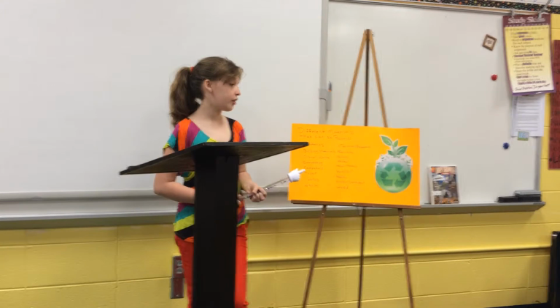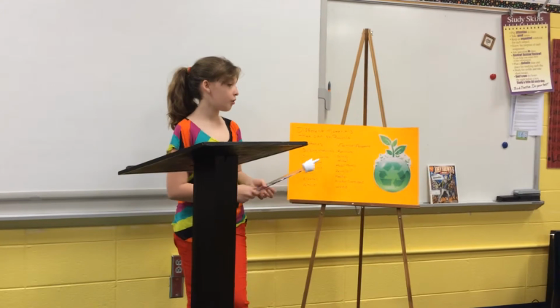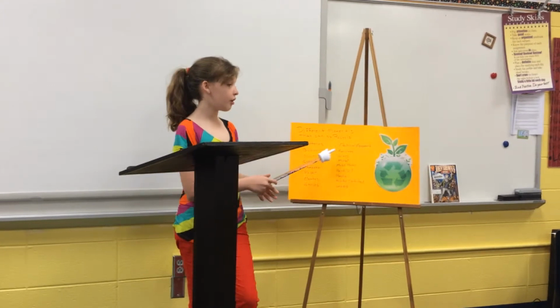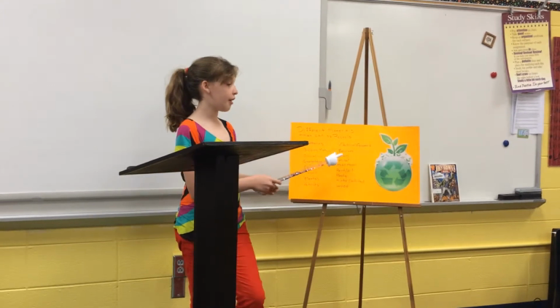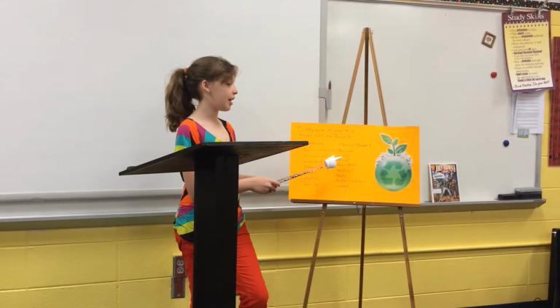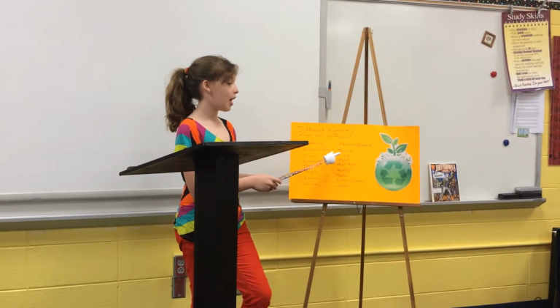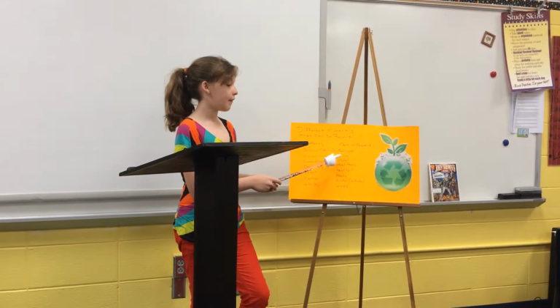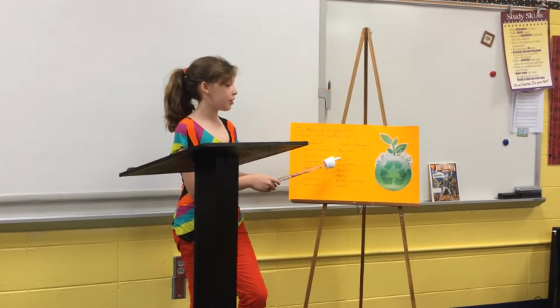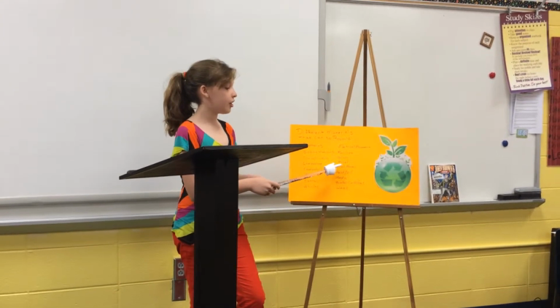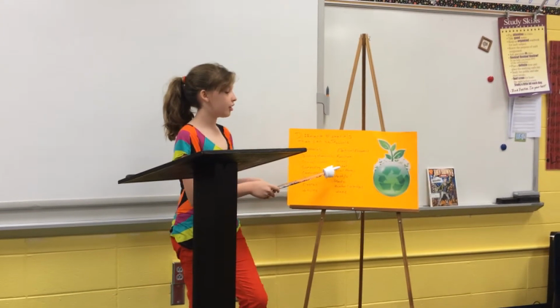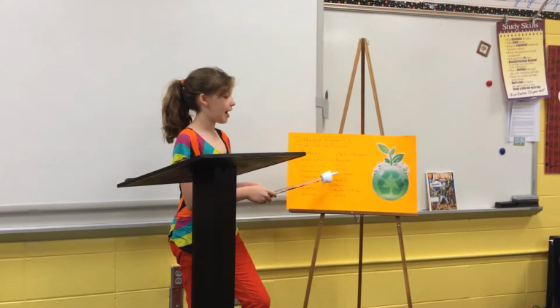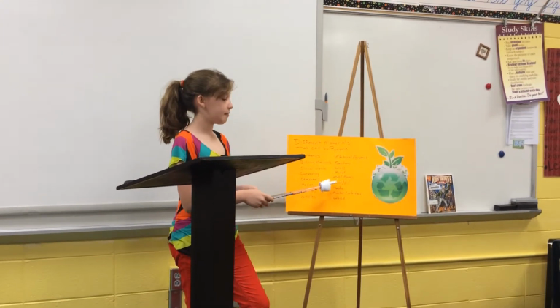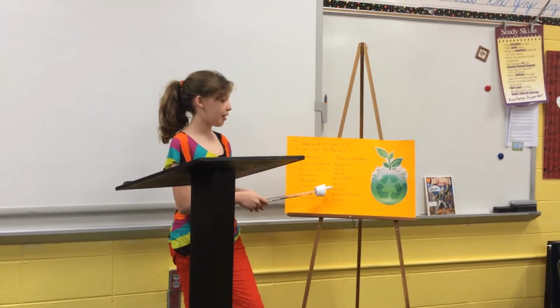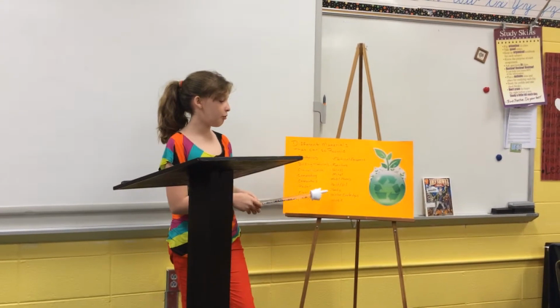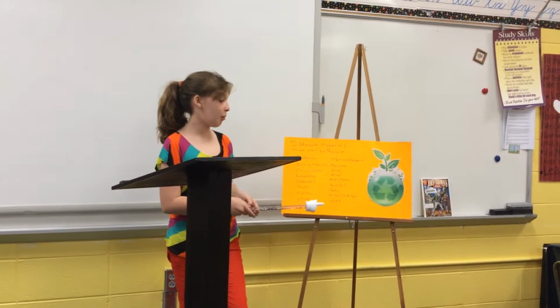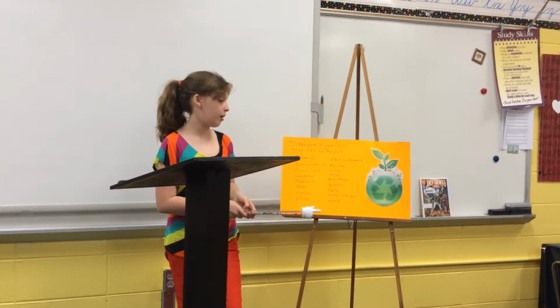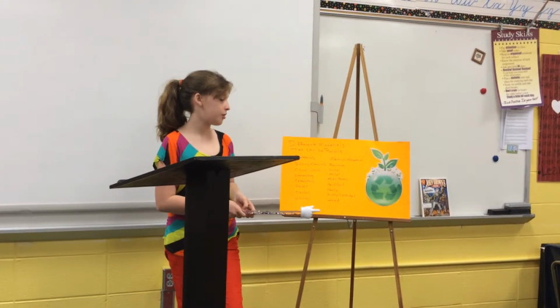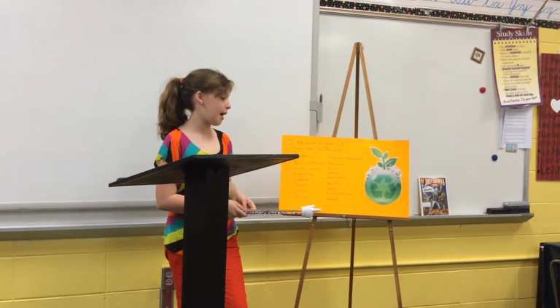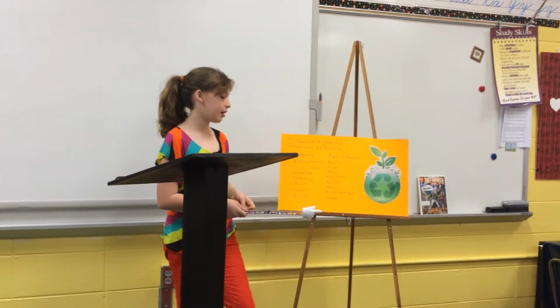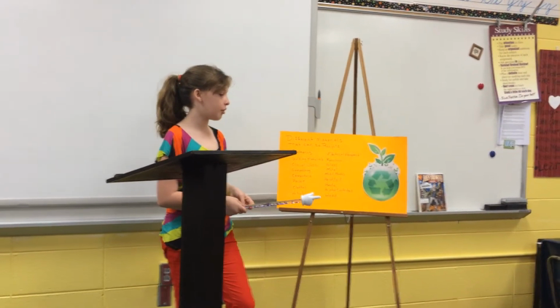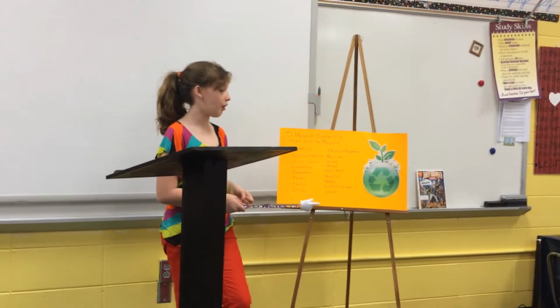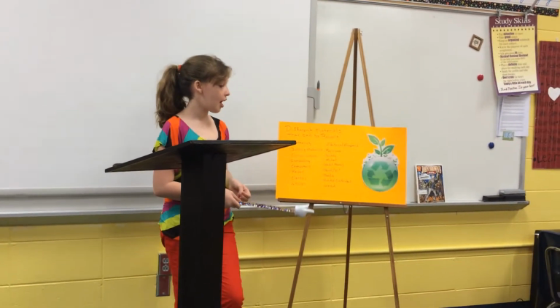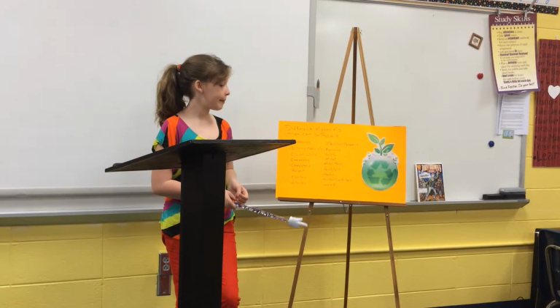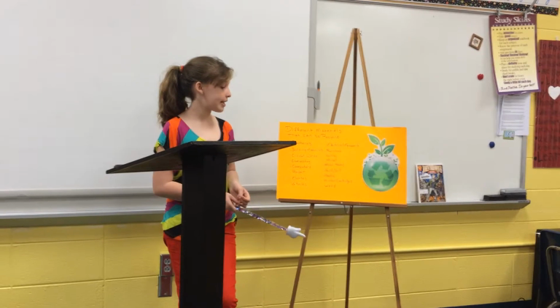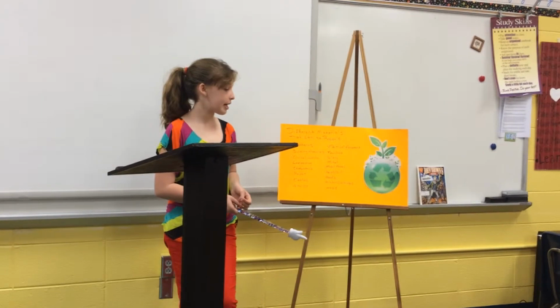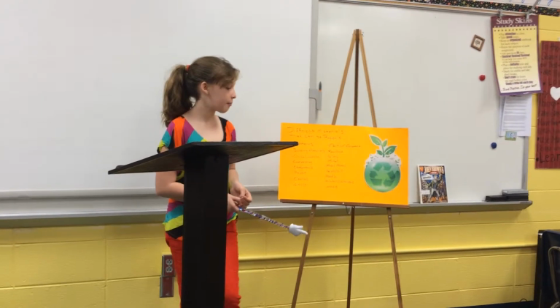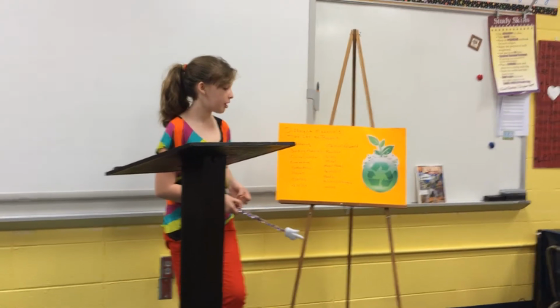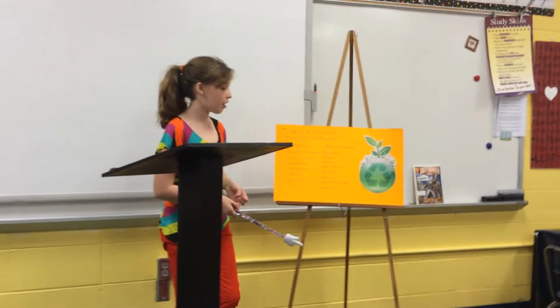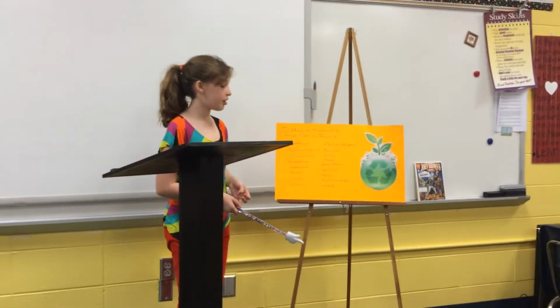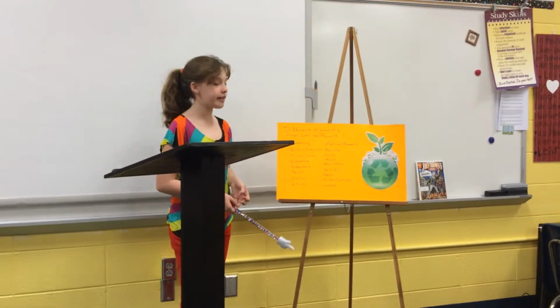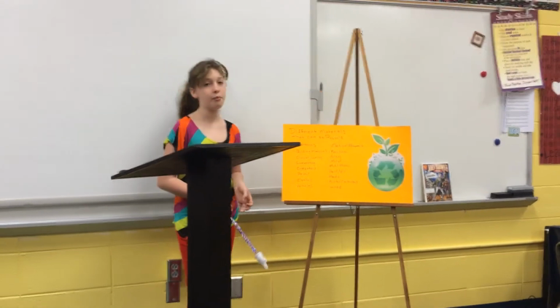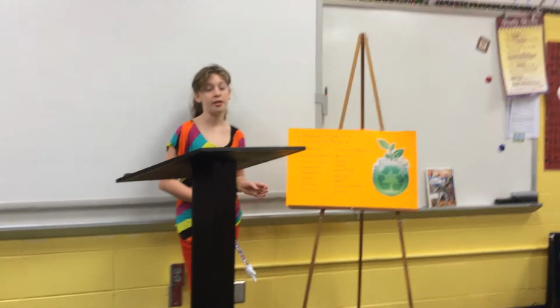Electrical equipment, furniture, glass, metal, mobile phones, paint and oil, plastic, printer cartridges, and wood.